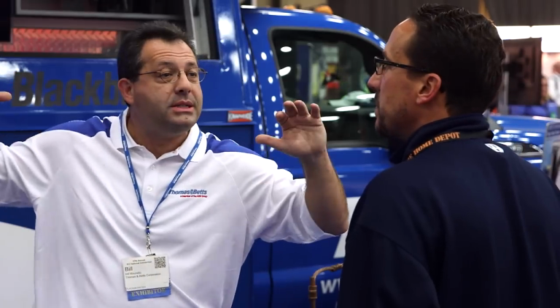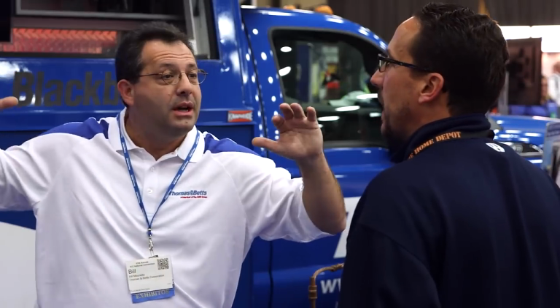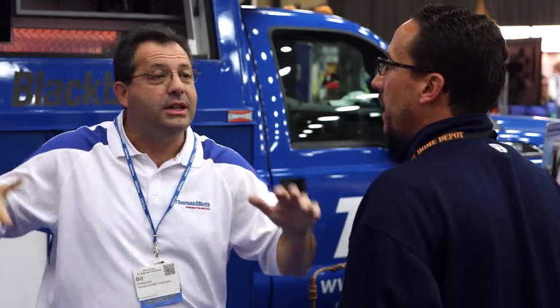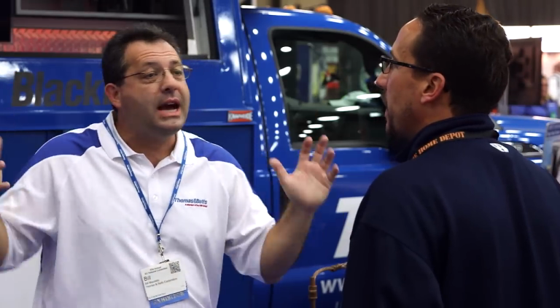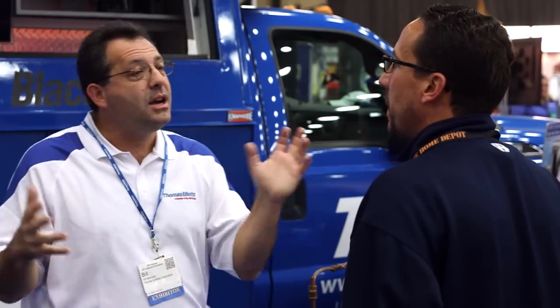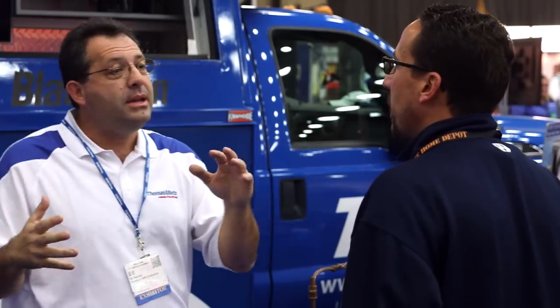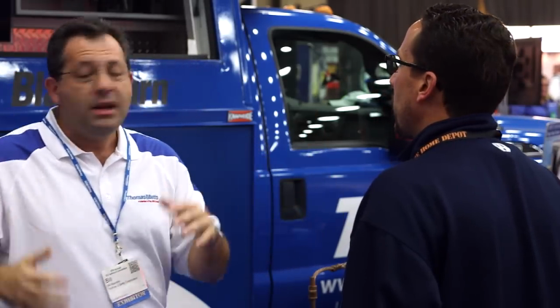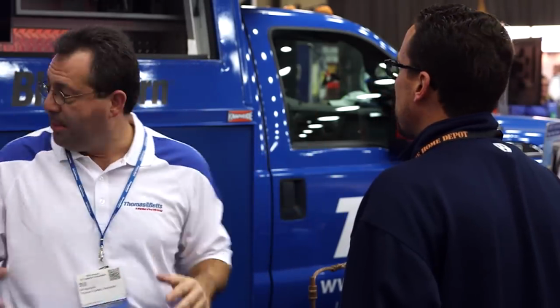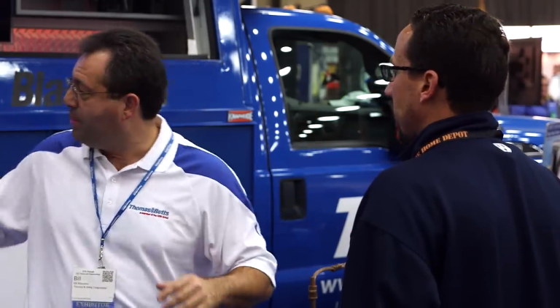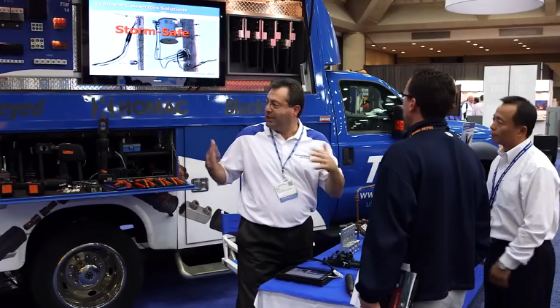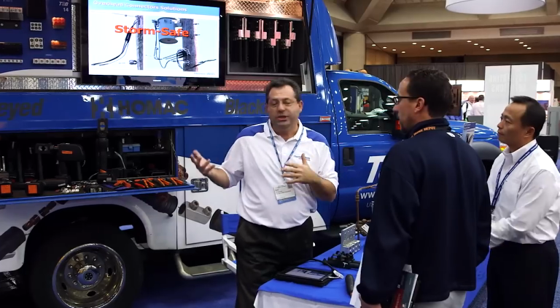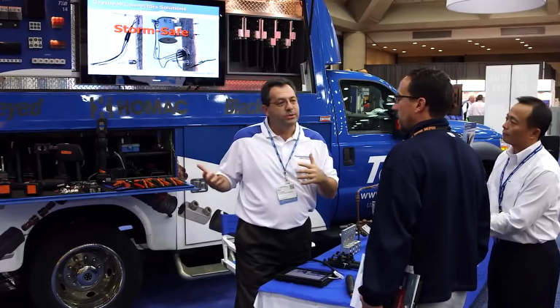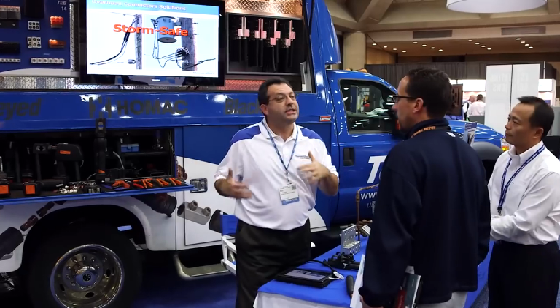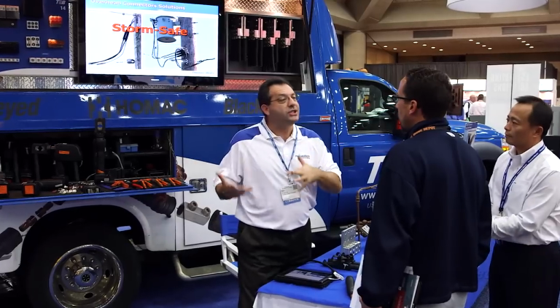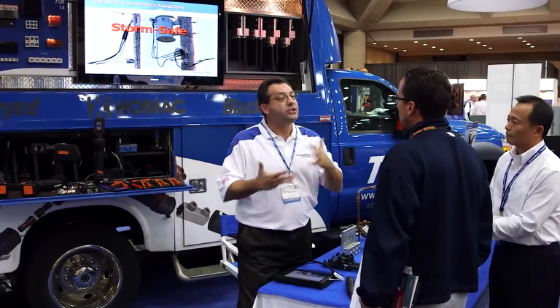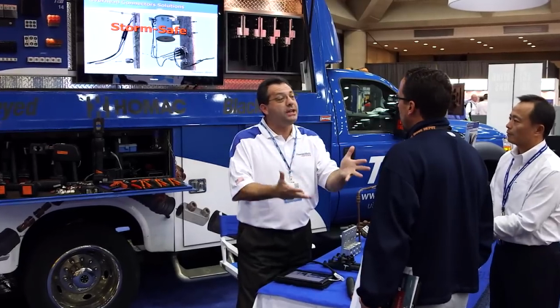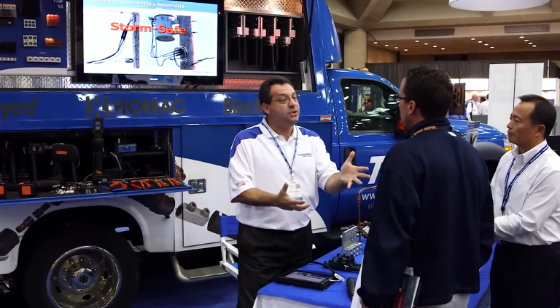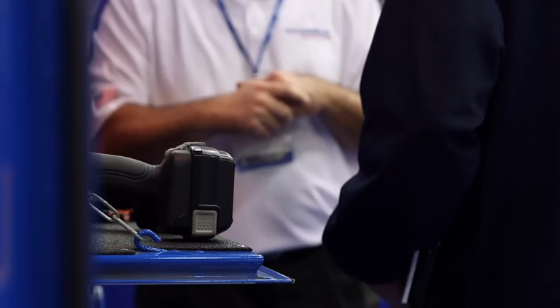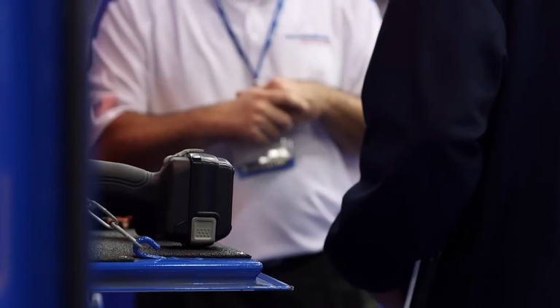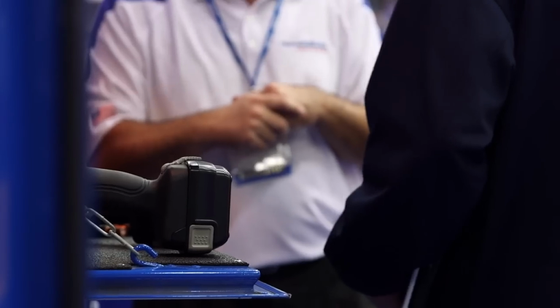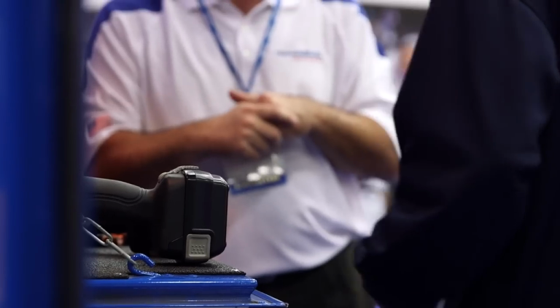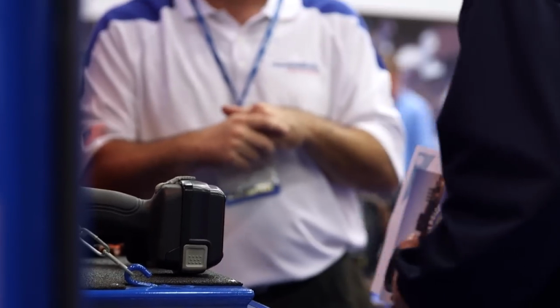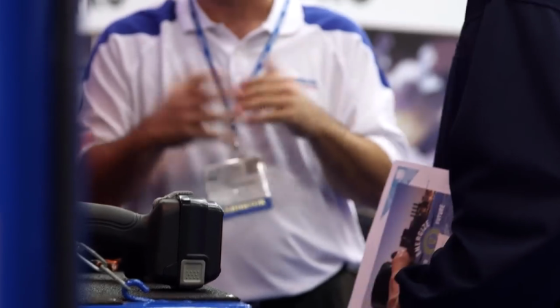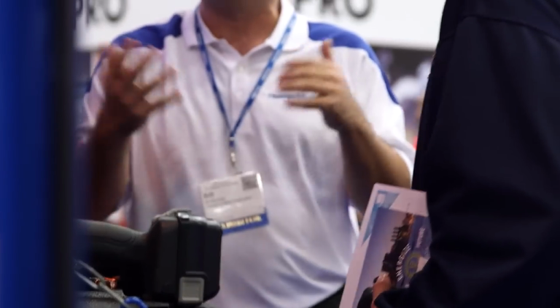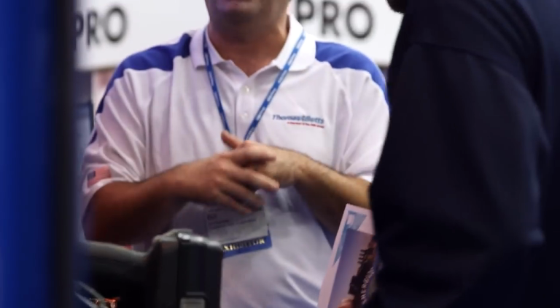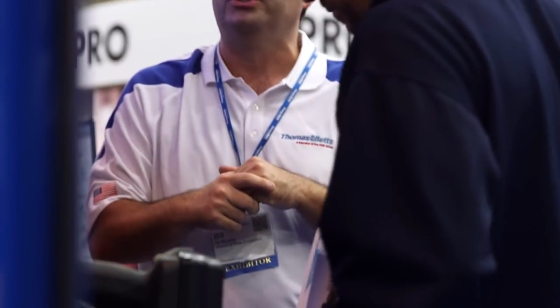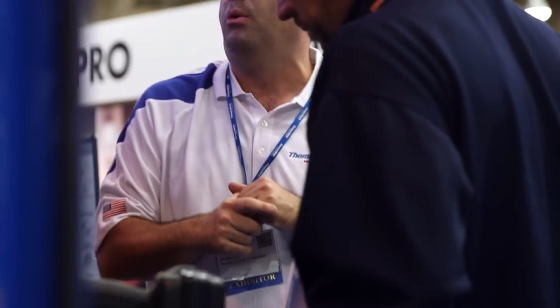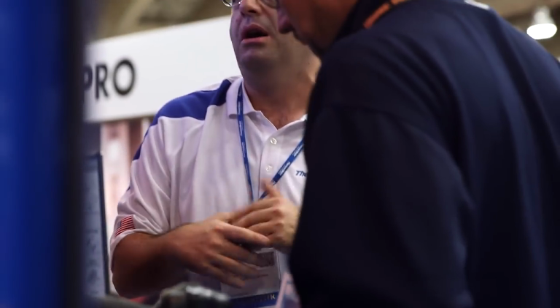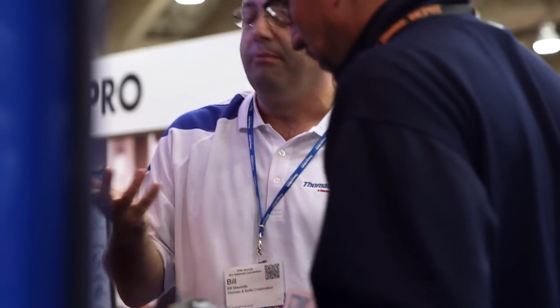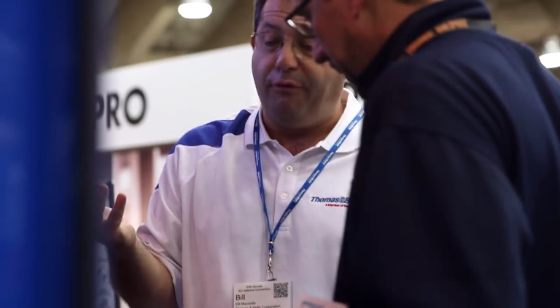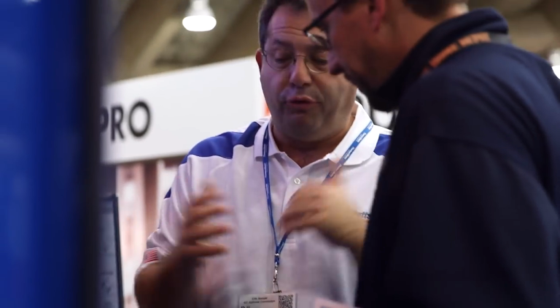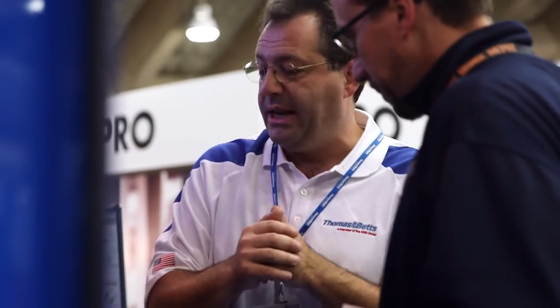Because of that relationship, our contractors and our 2,000 contractors around the country love Thomas and Betts and love doing business with you.